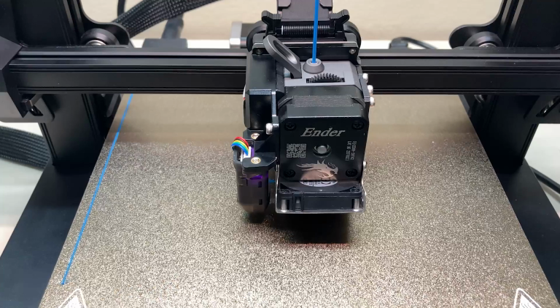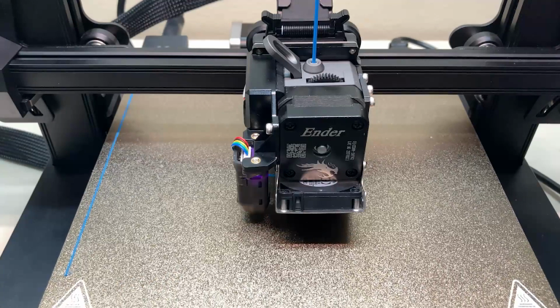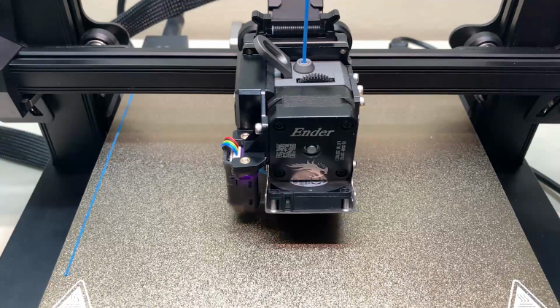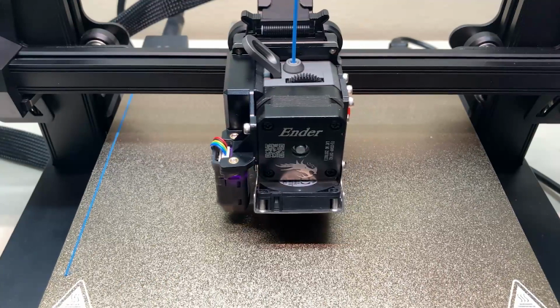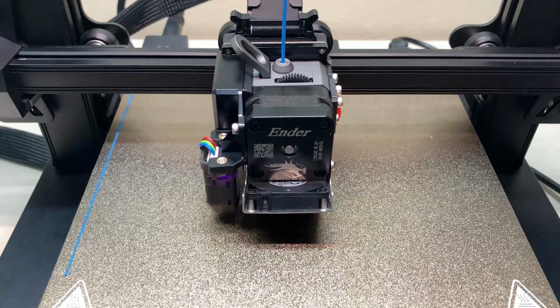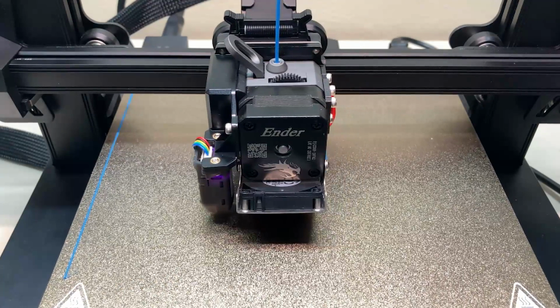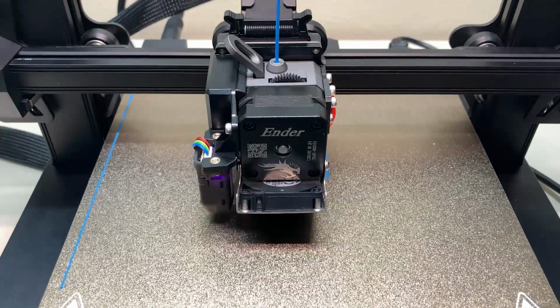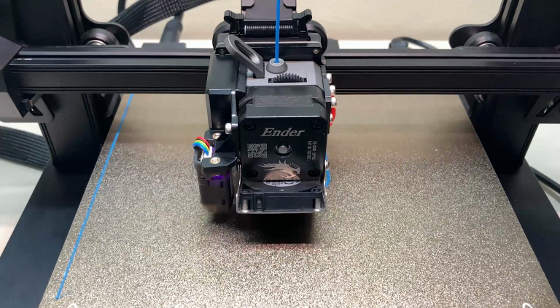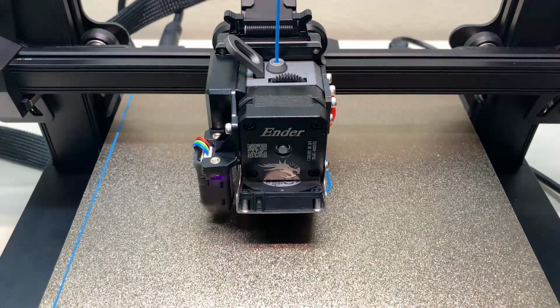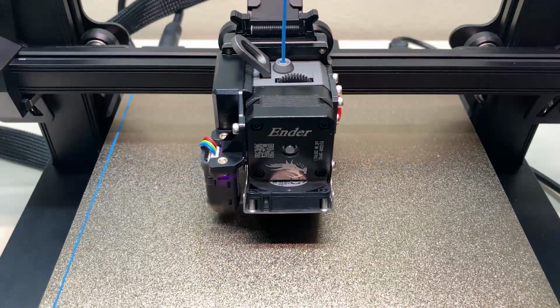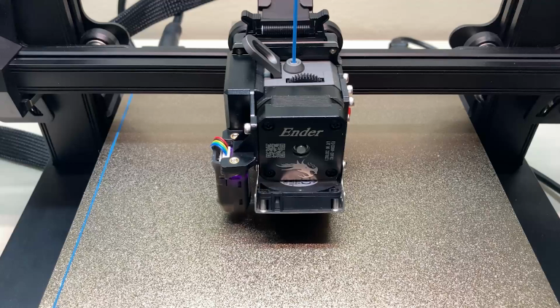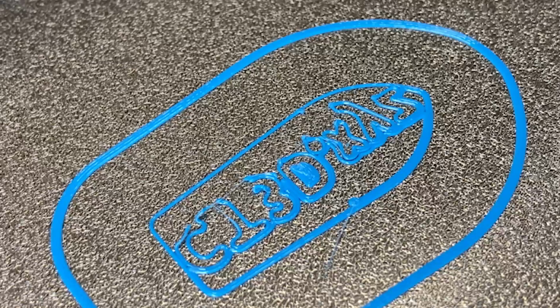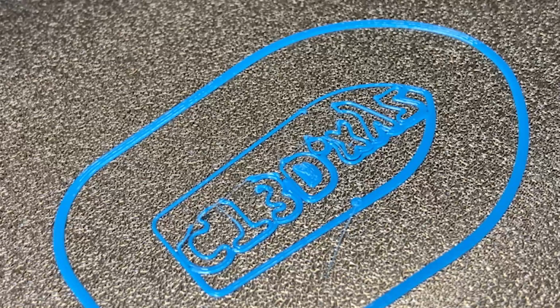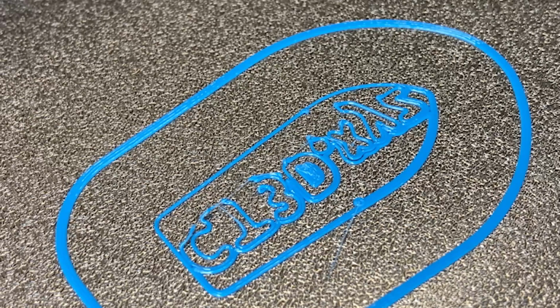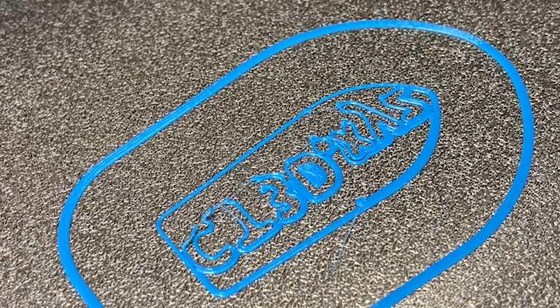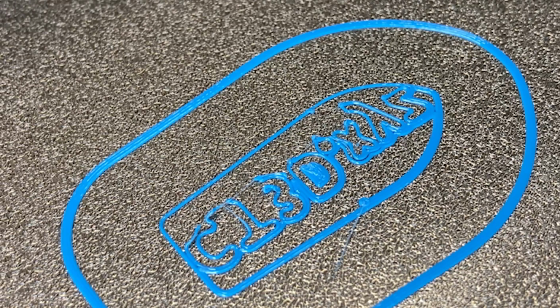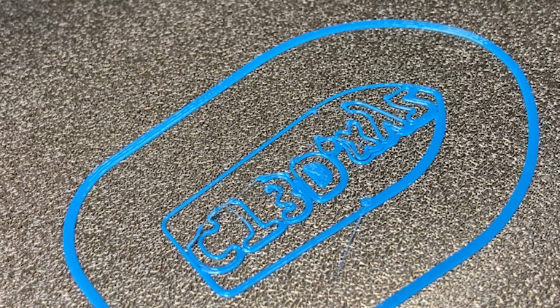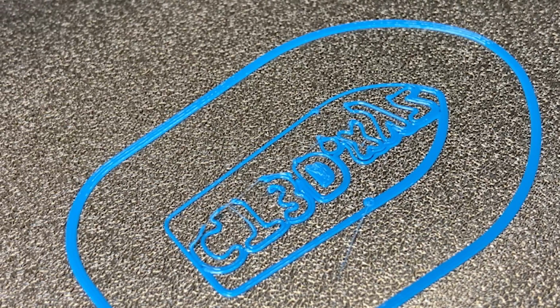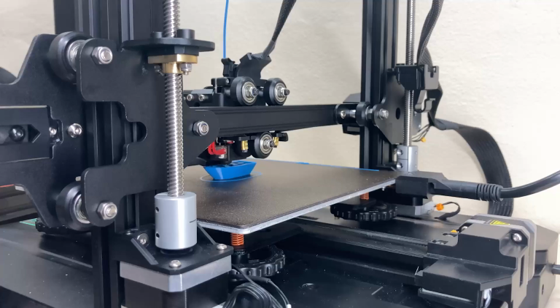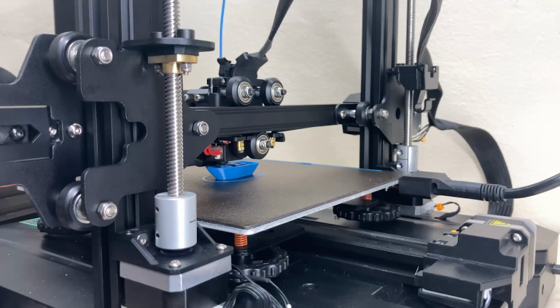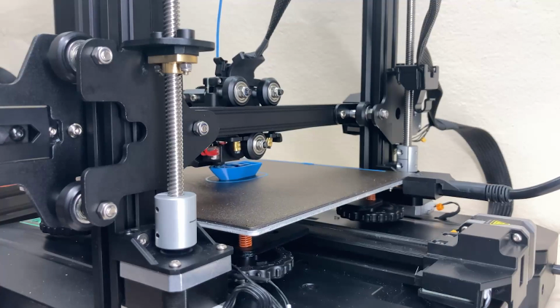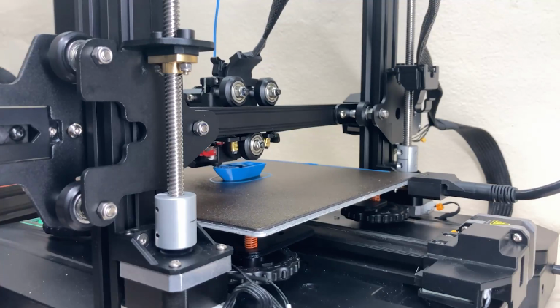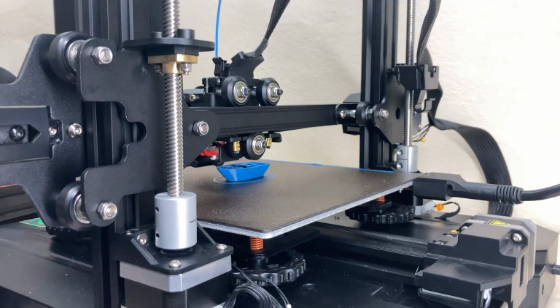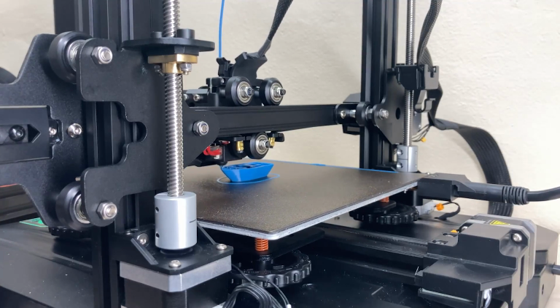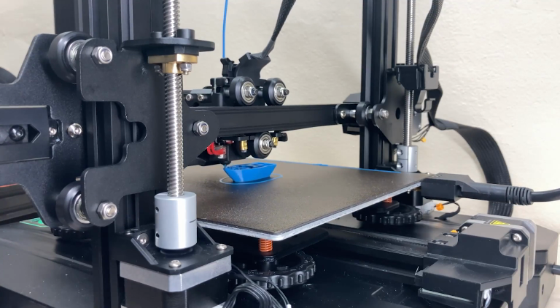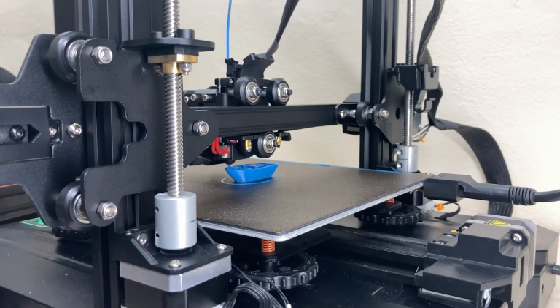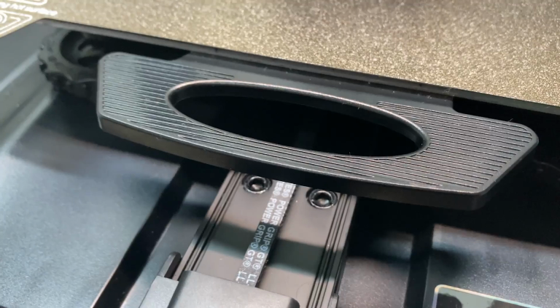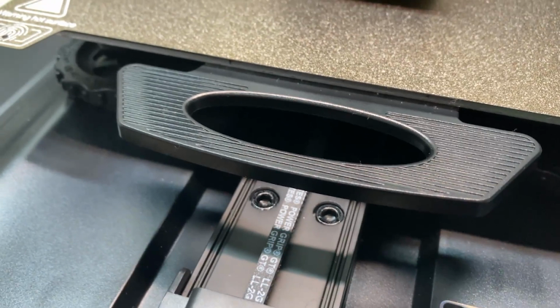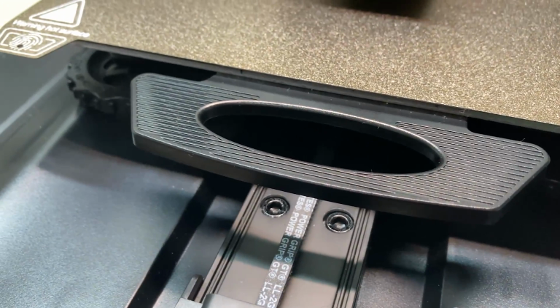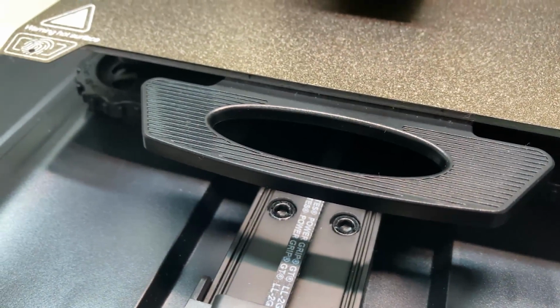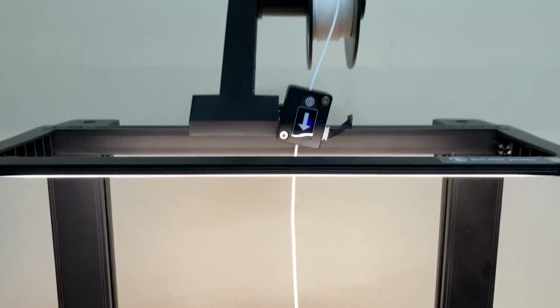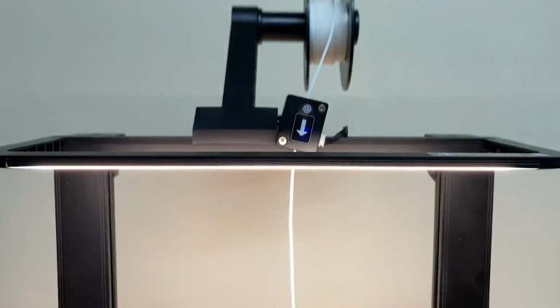Sprite All-Metal Direct Drive Extruder, PEI Magnetic Sheet, Dual Z-axis, even handle and light.